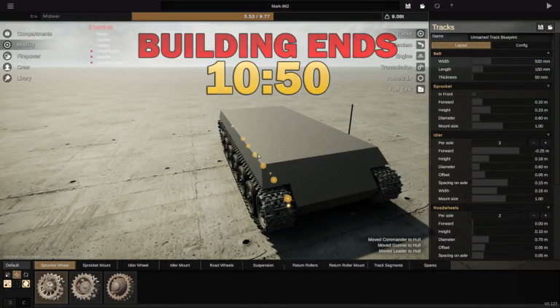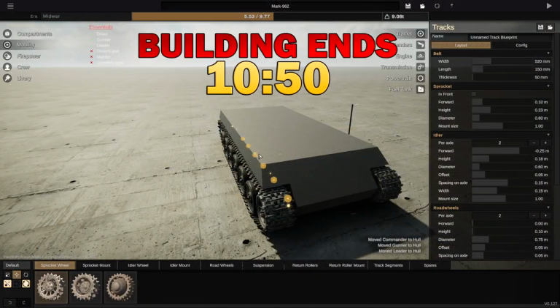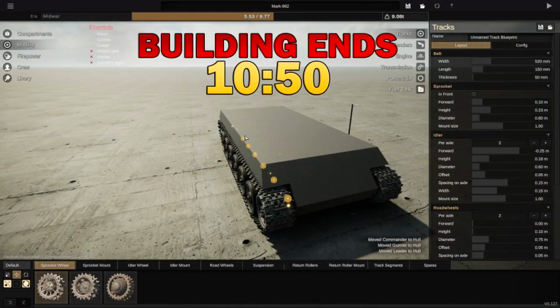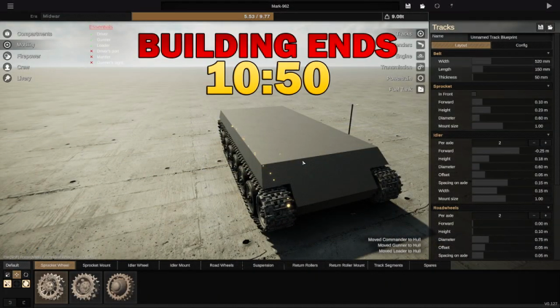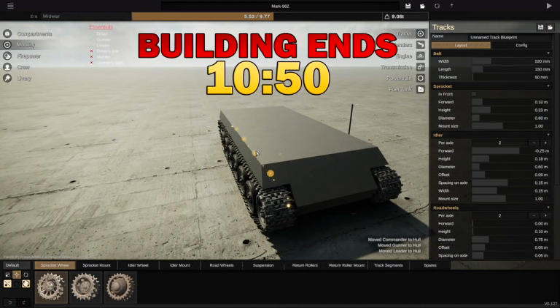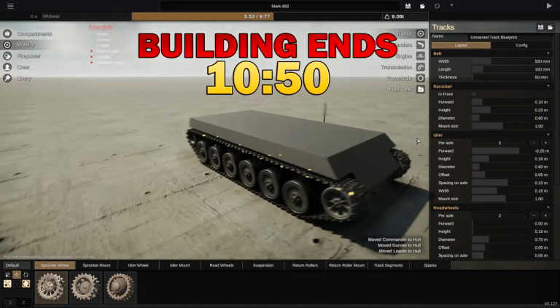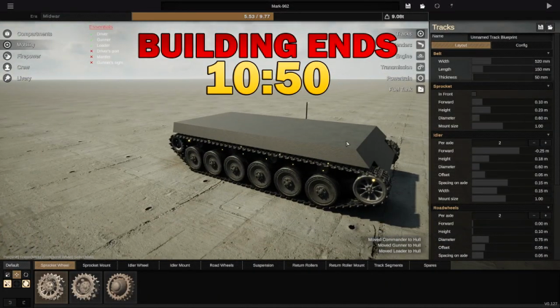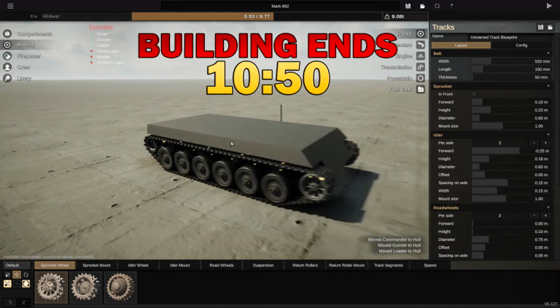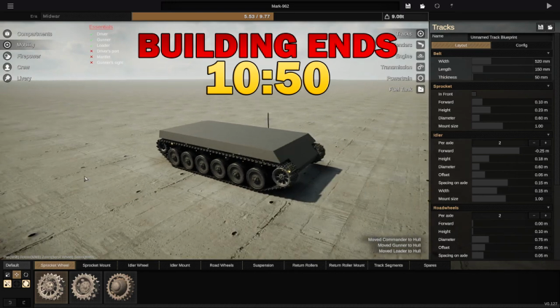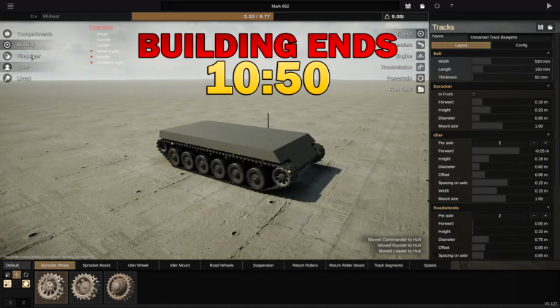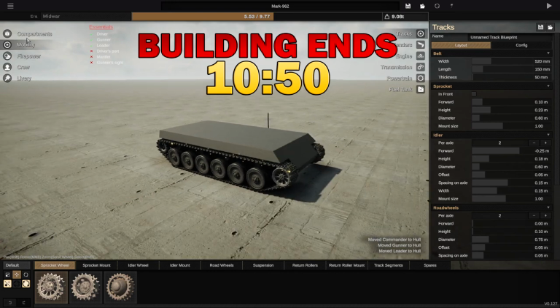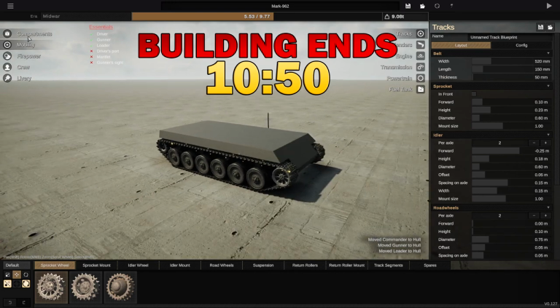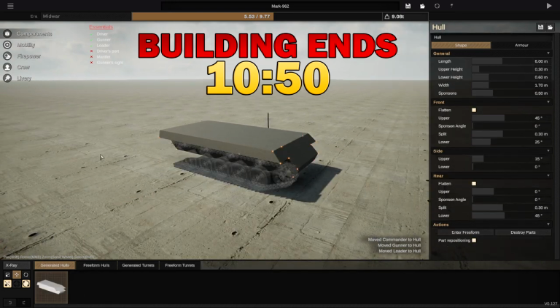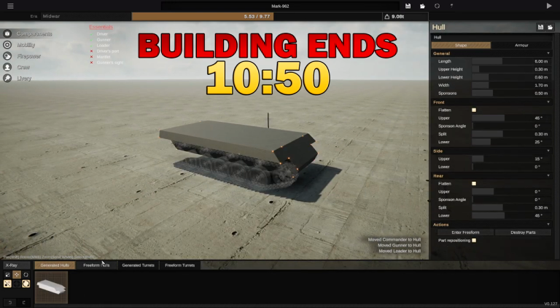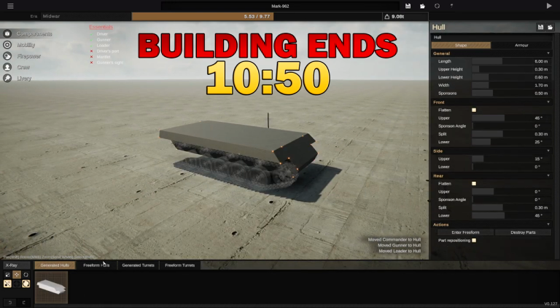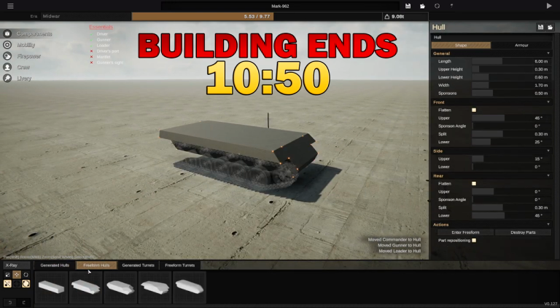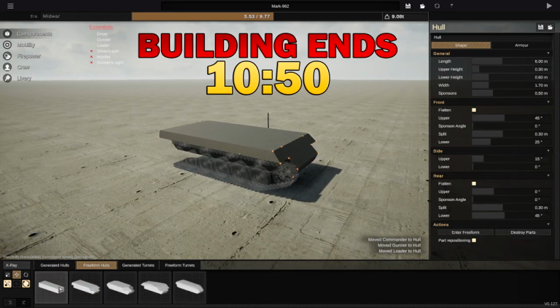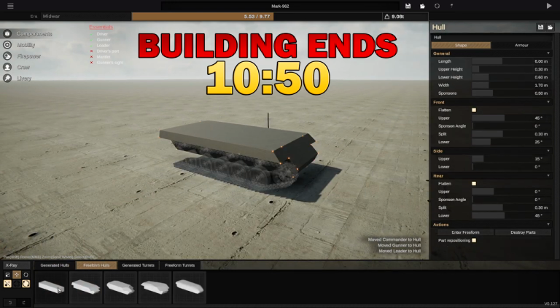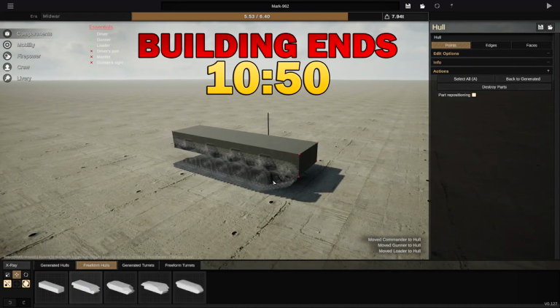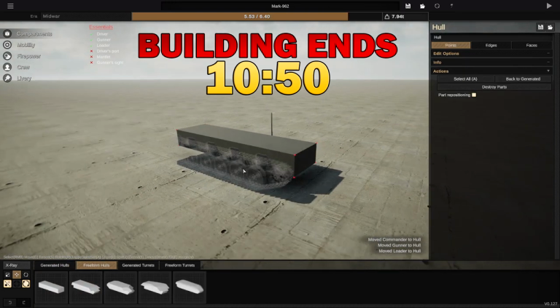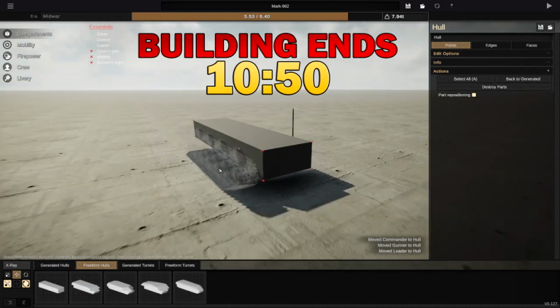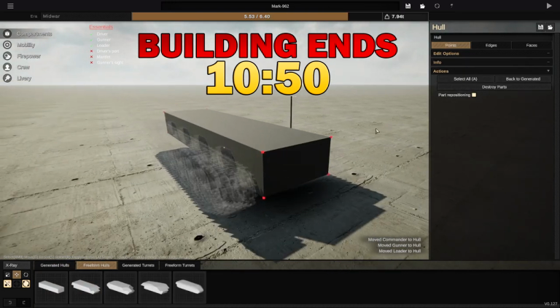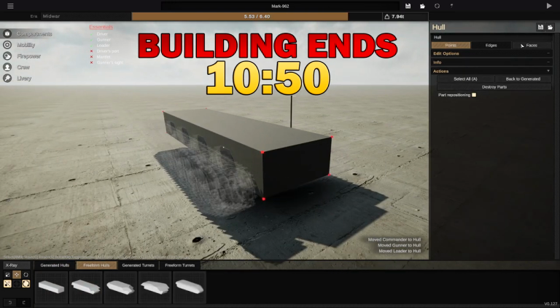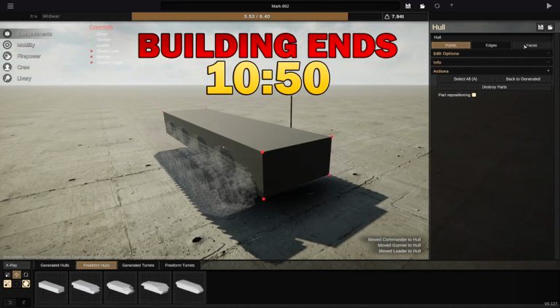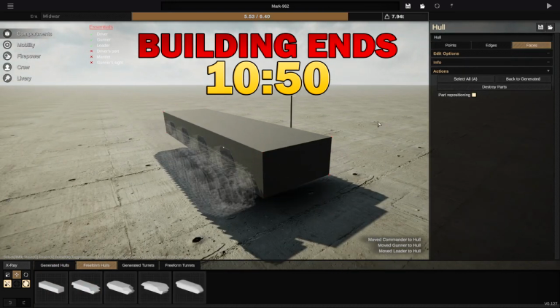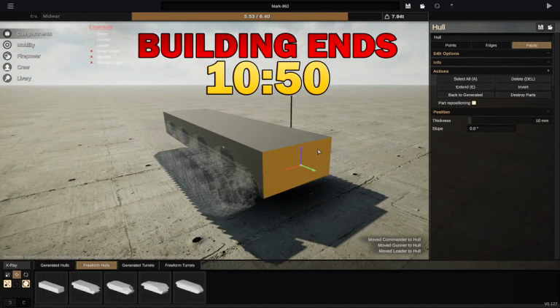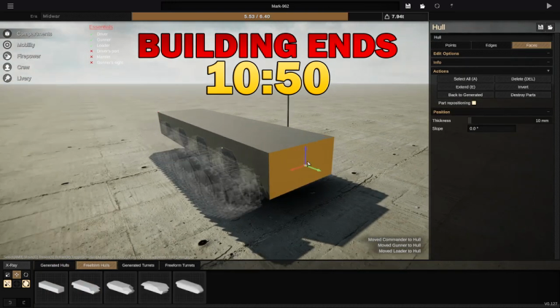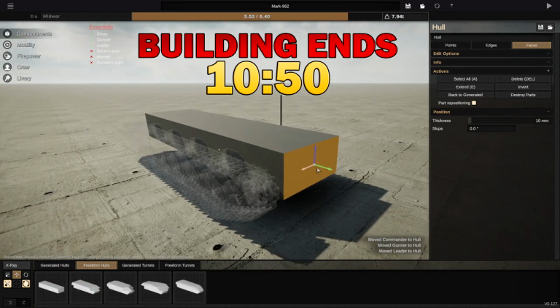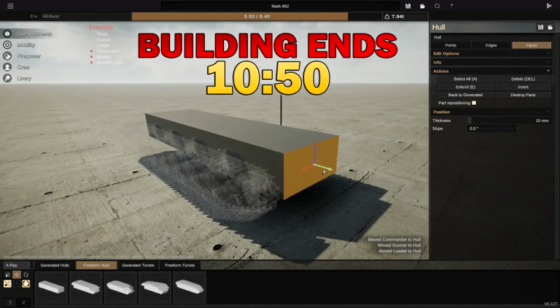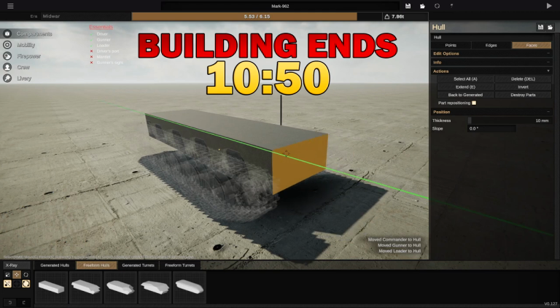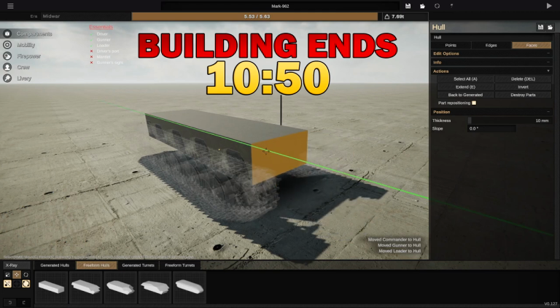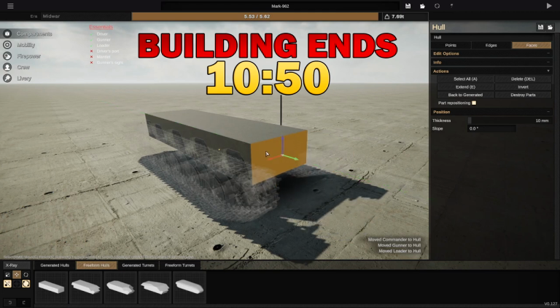If you're looking at this tank in the background and wondering what it is, this was actually built in my previous video, and you guys should definitely check it out. It is actually pretty awesome. Anyway, let's go ahead and get building, shall we? So, what do we actually want to do with this thing then? Now, let's go to compartments, go to freeform hulls, and do this. There we go, that is the first thing that I want to do.